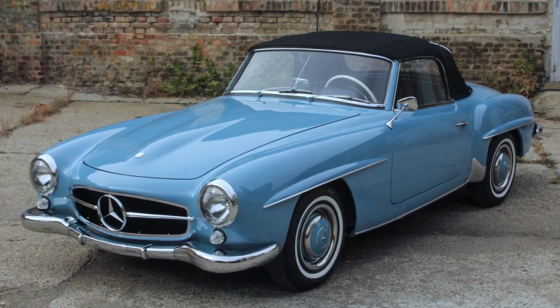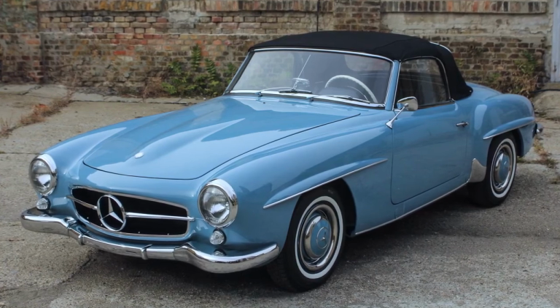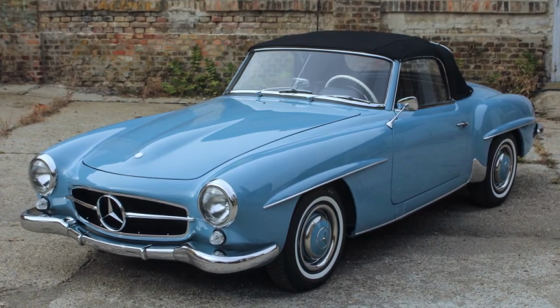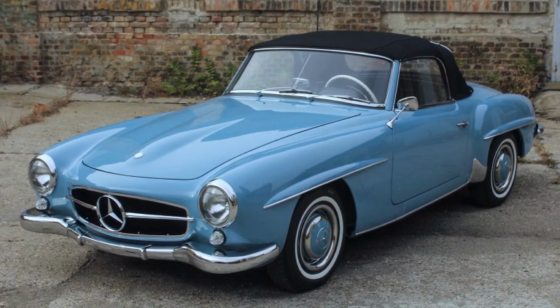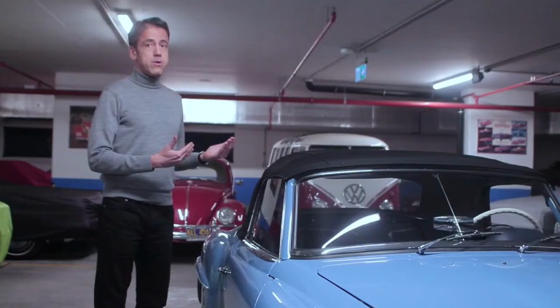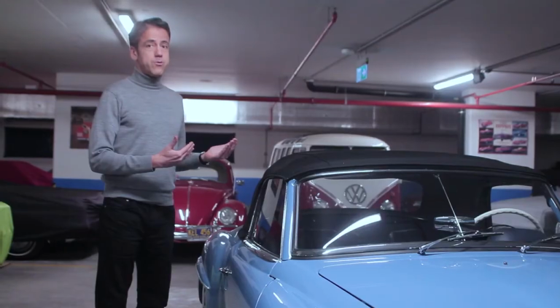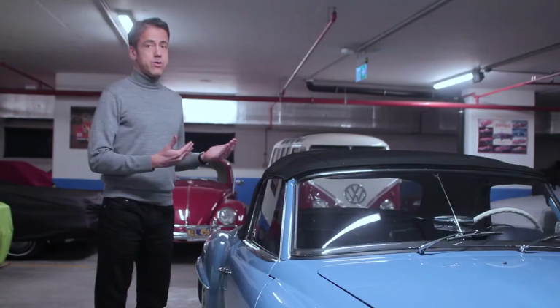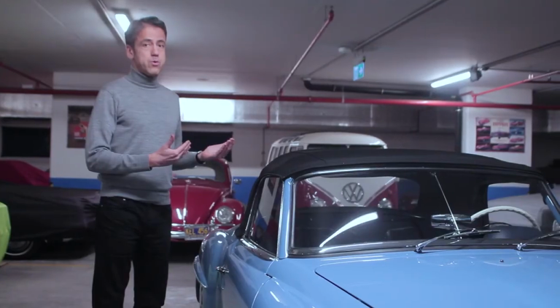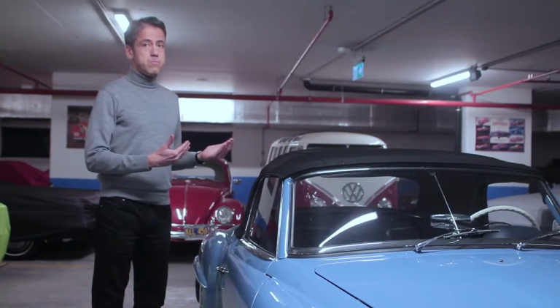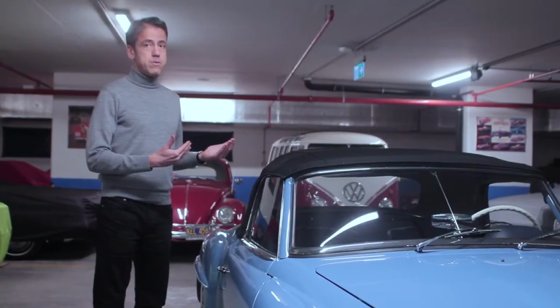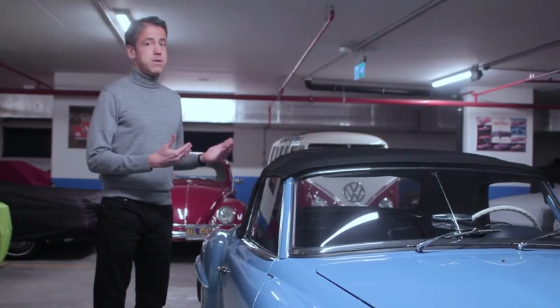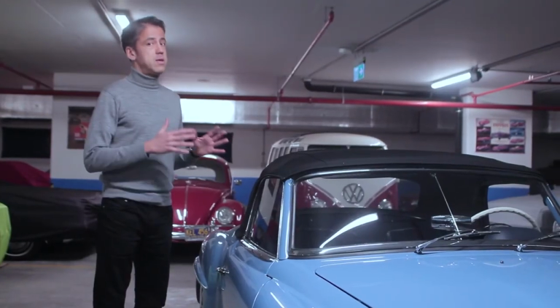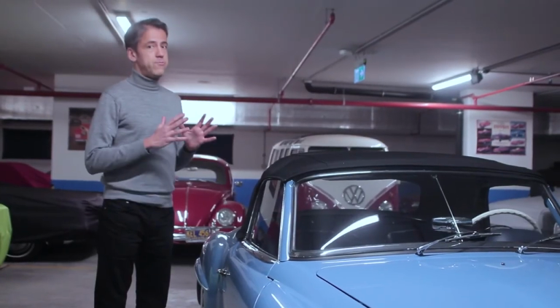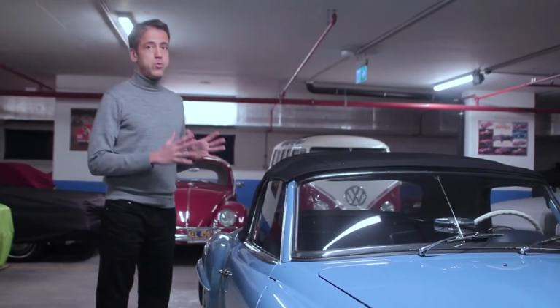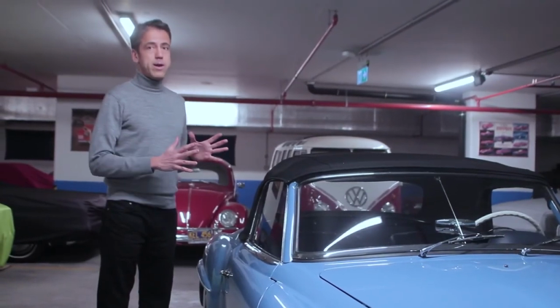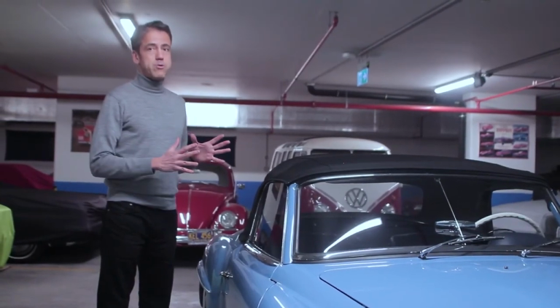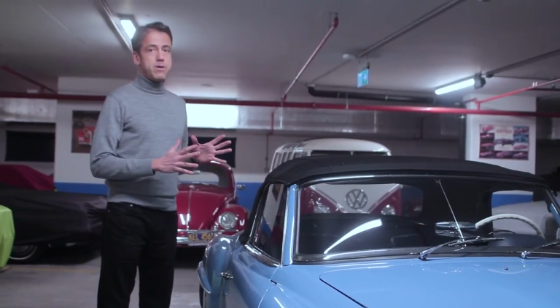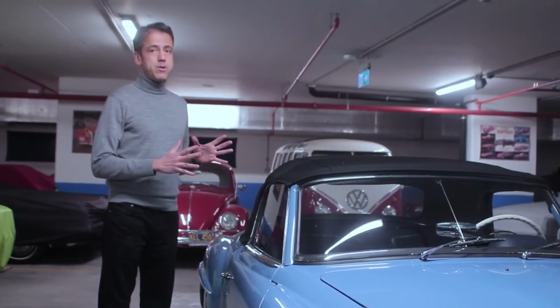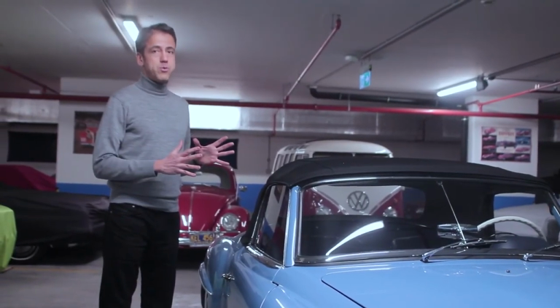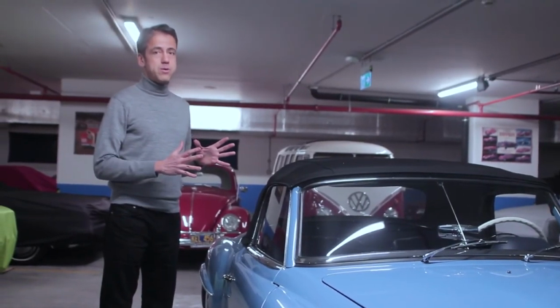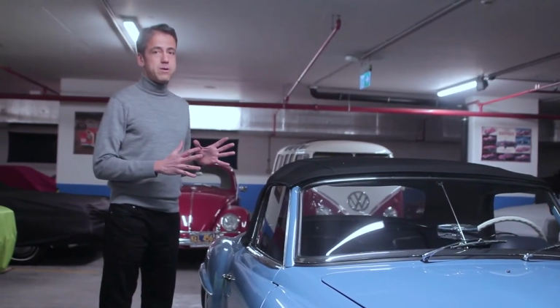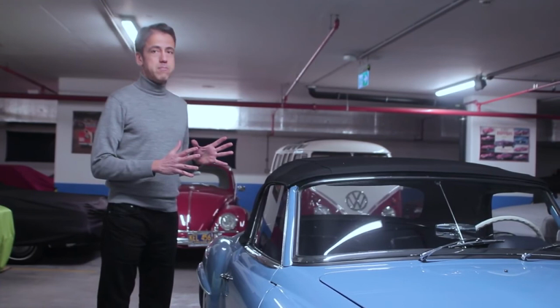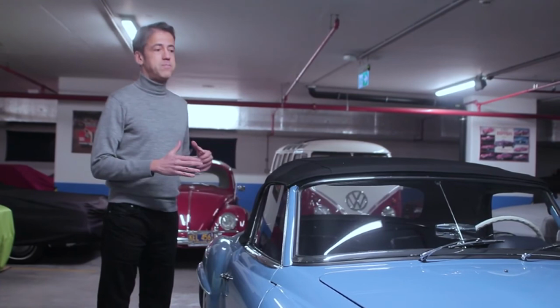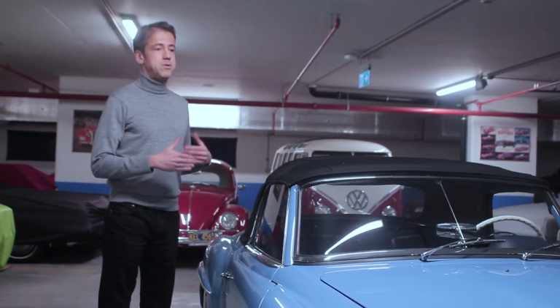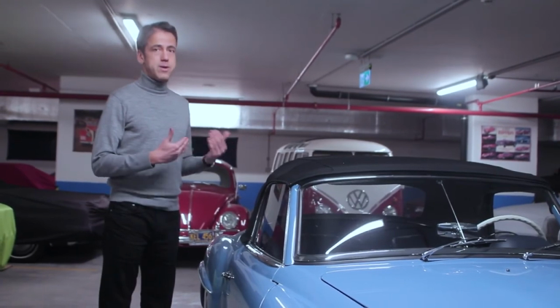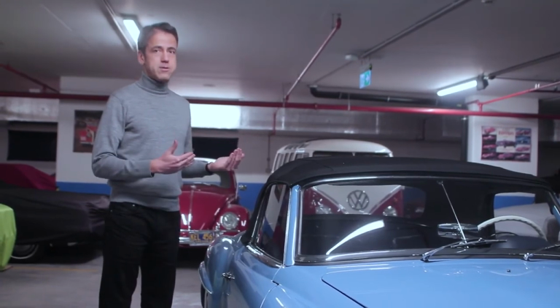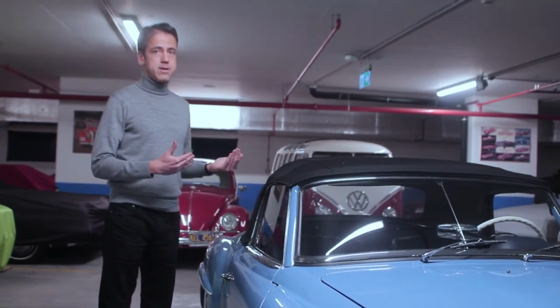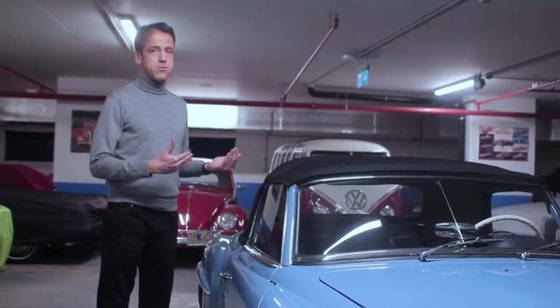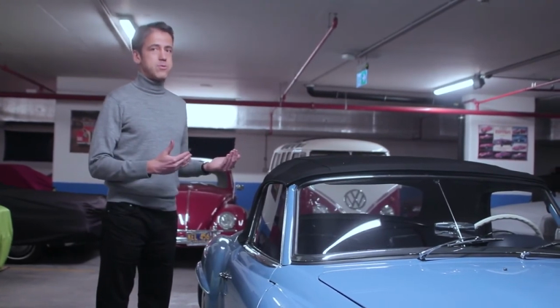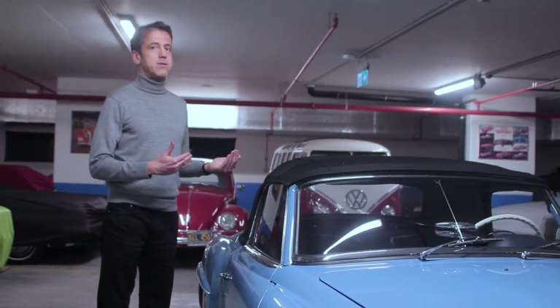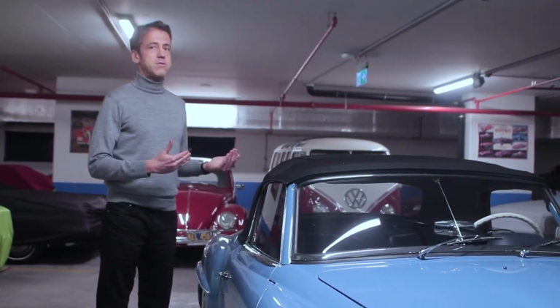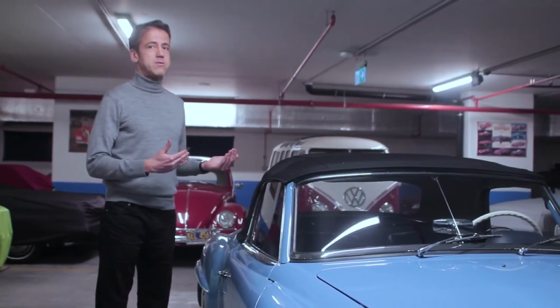The car is now looking for a new home. If you would like to be the new owner, don't hesitate to contact us.